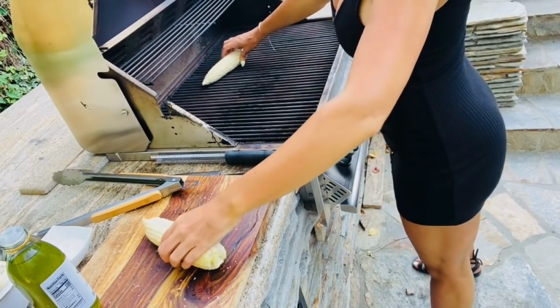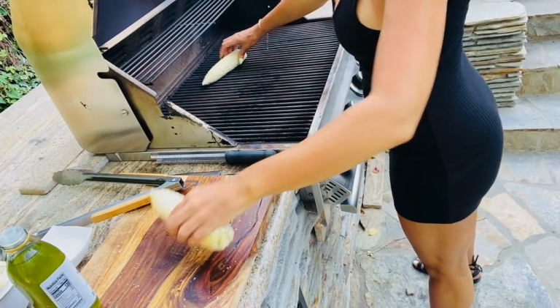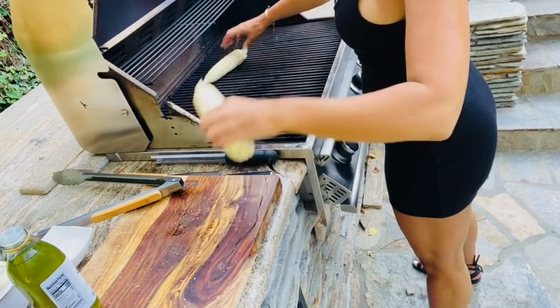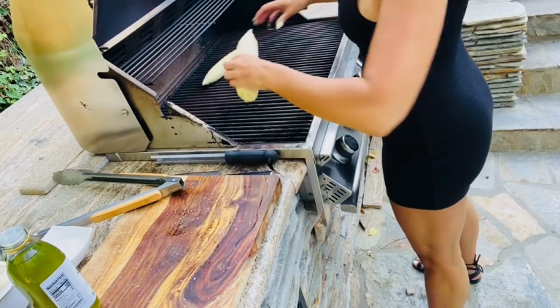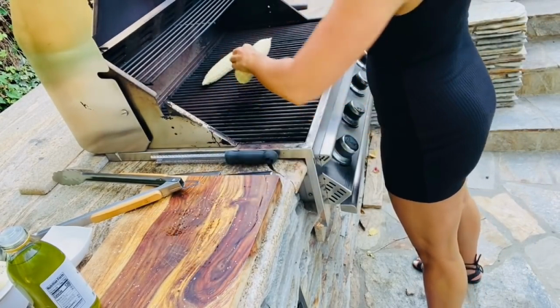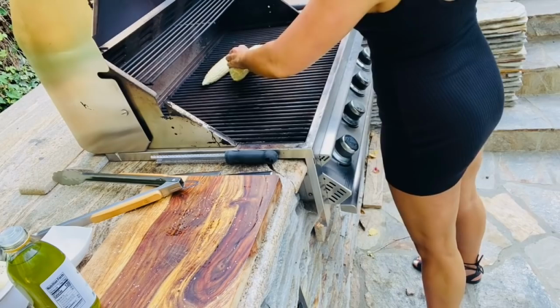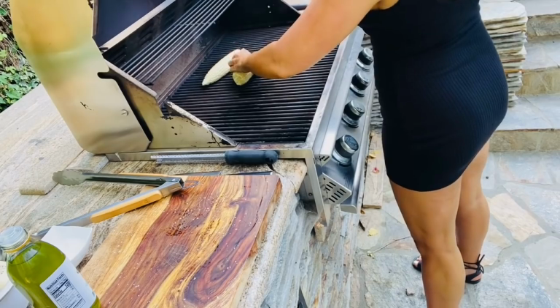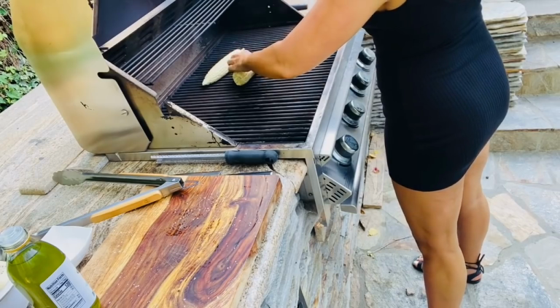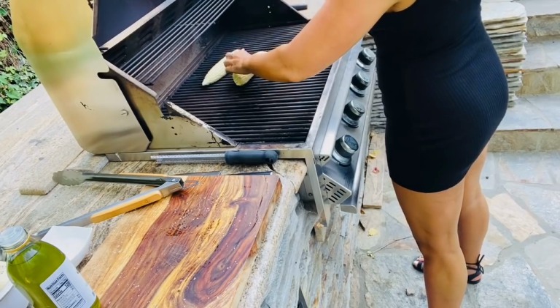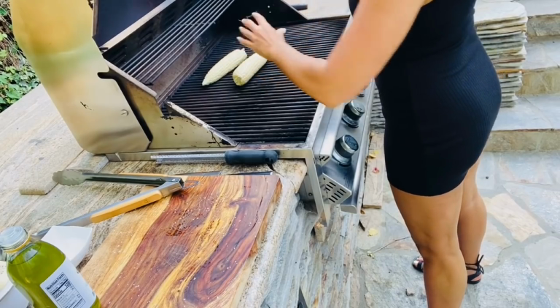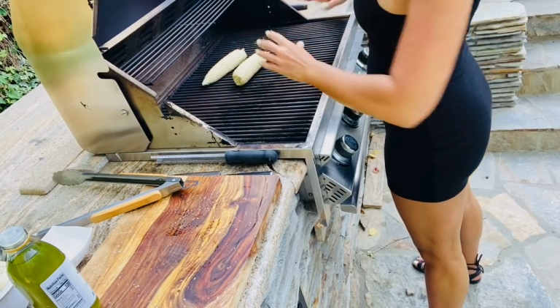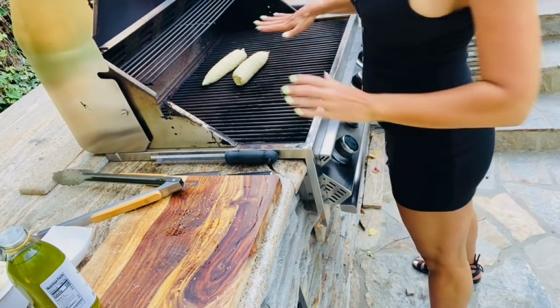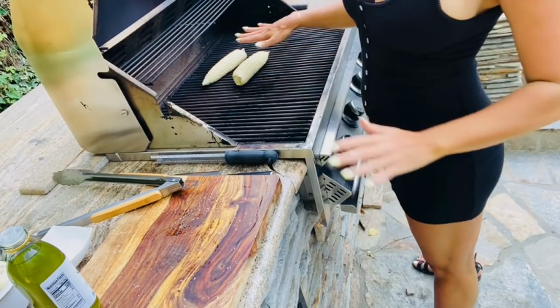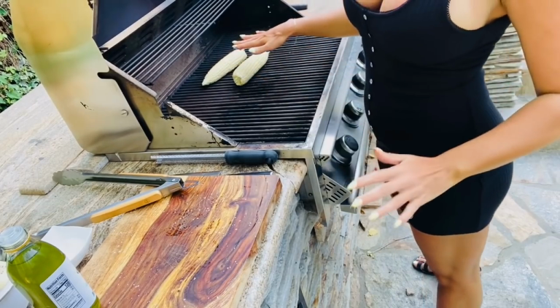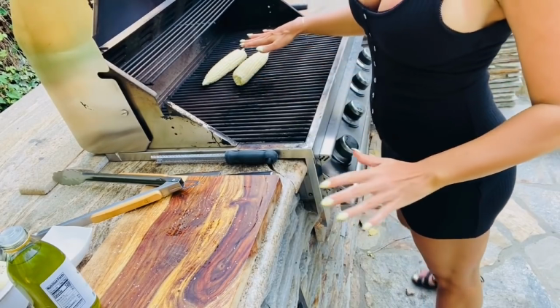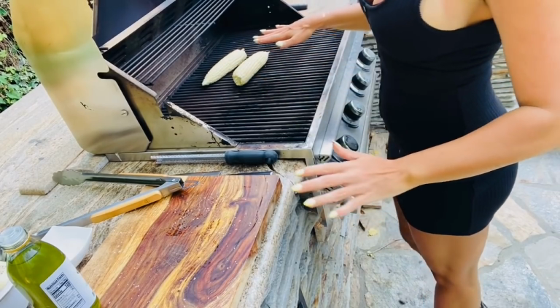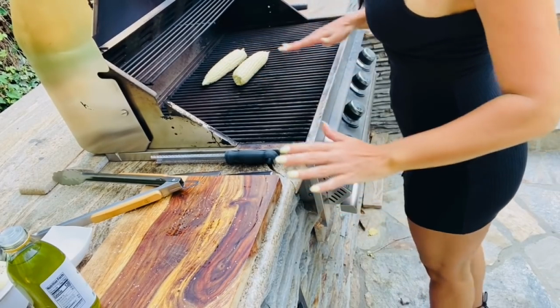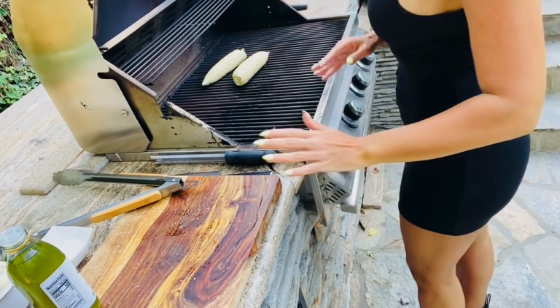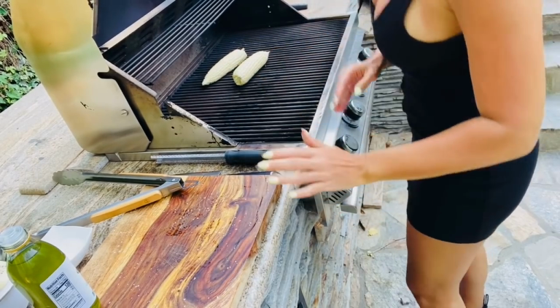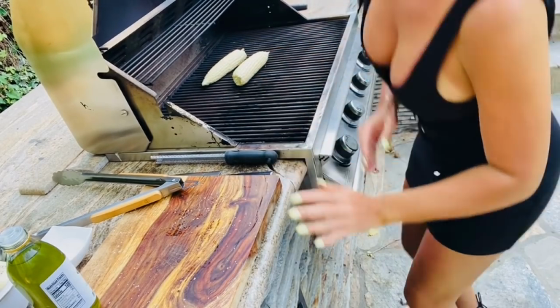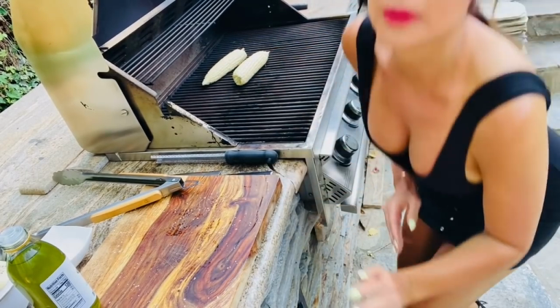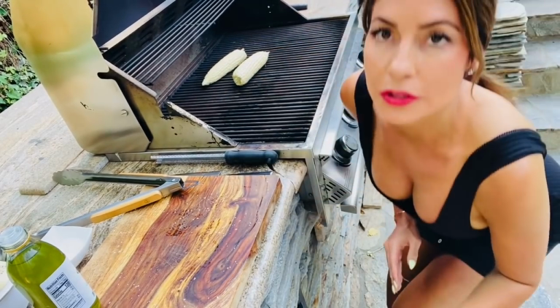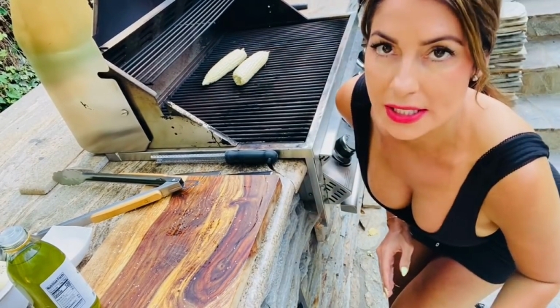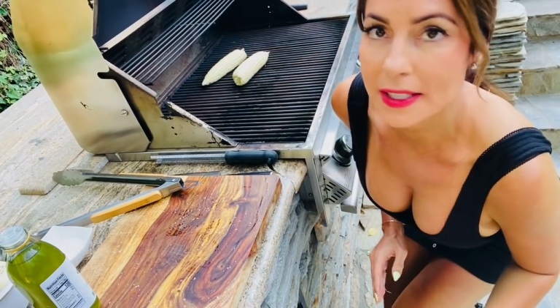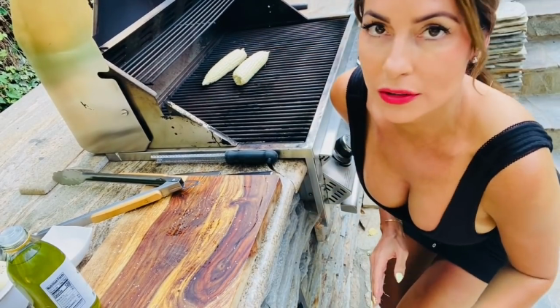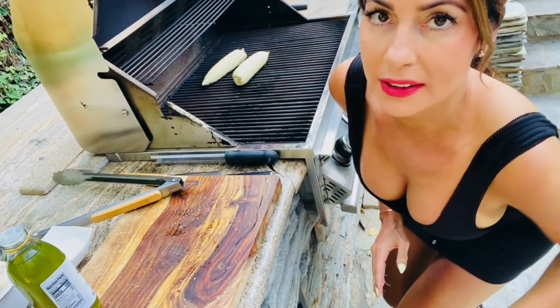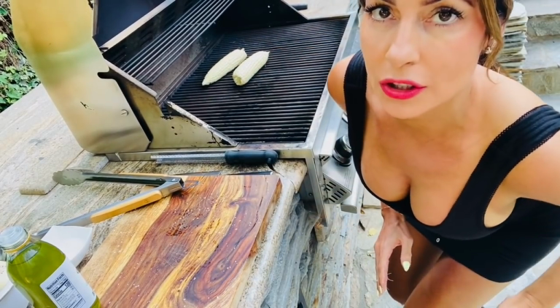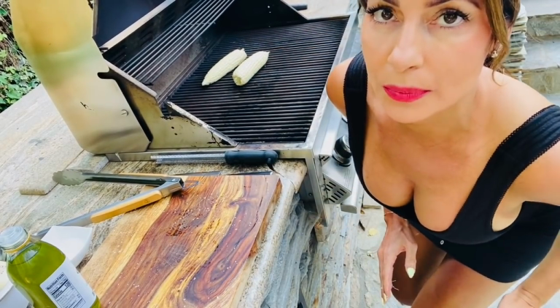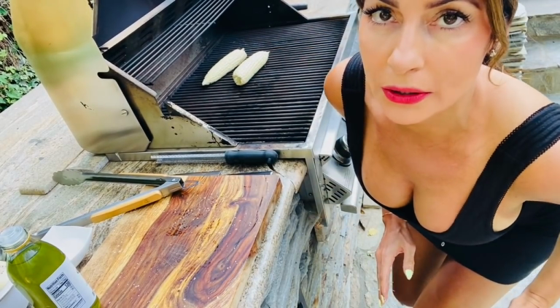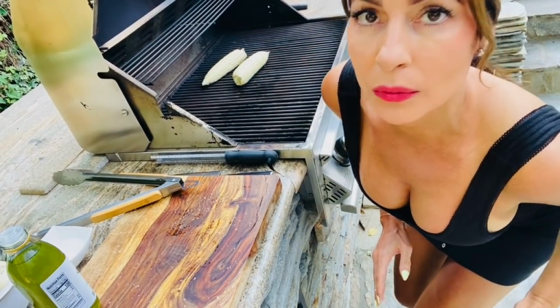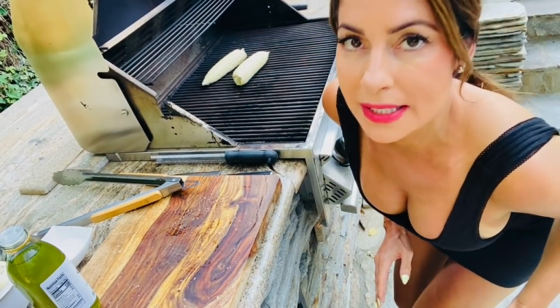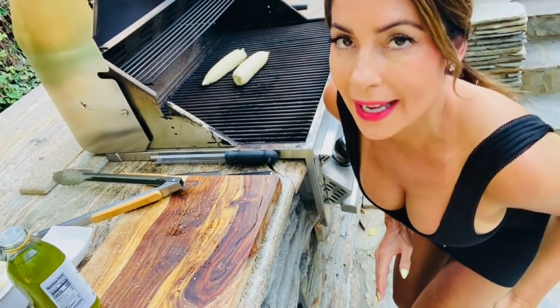Let's get these on our hot preheated grill. We're going to turn these every few minutes just to make sure they don't burn on one side.